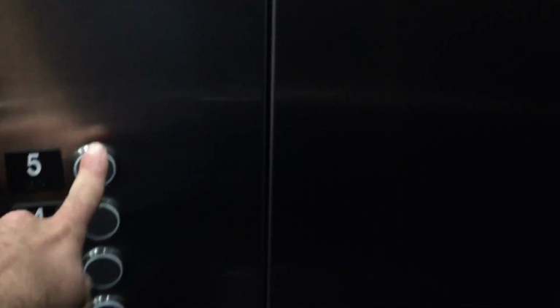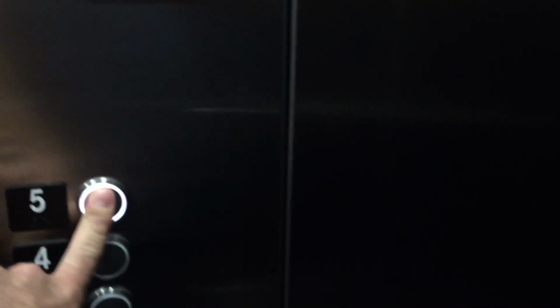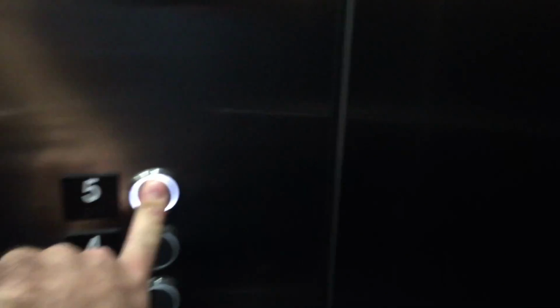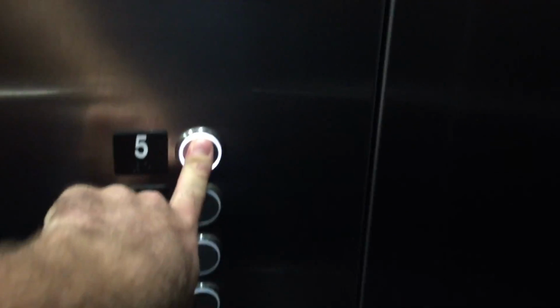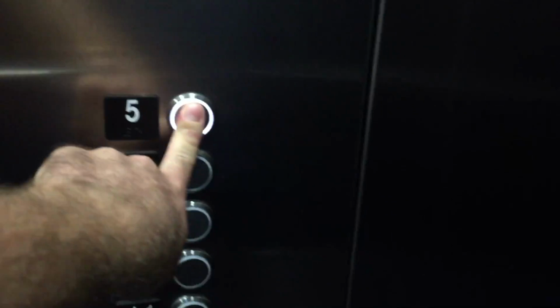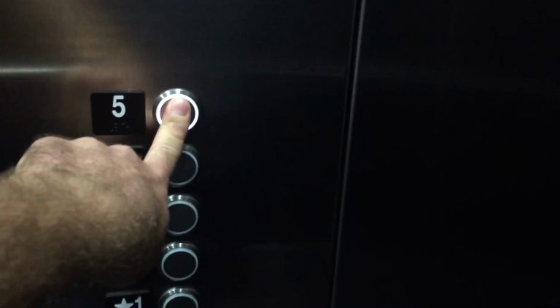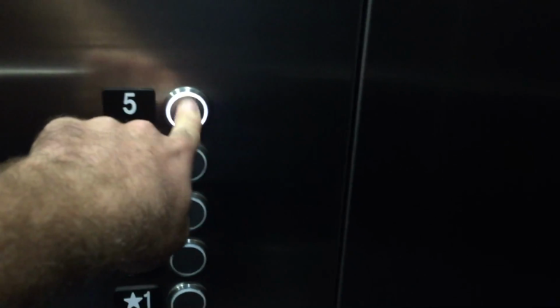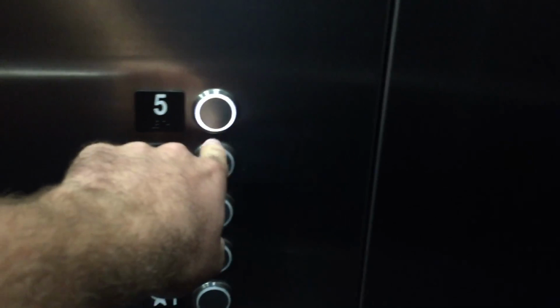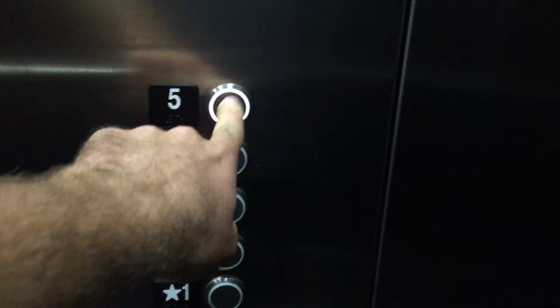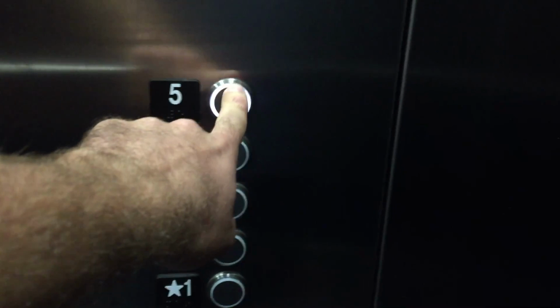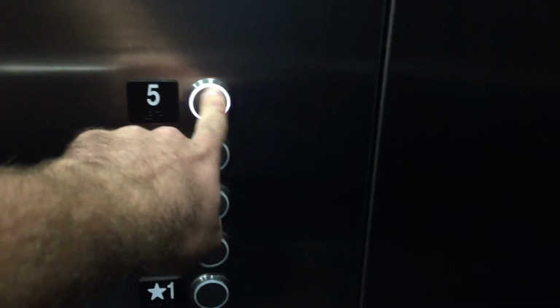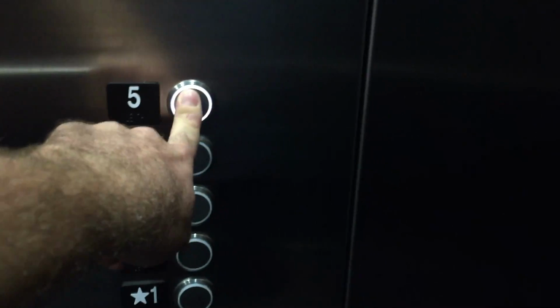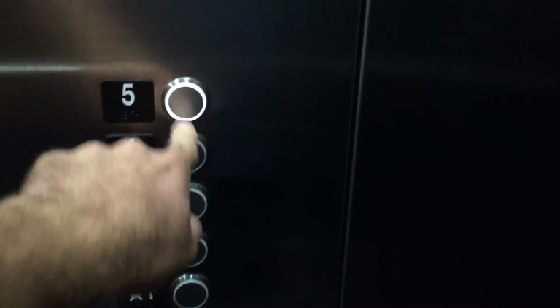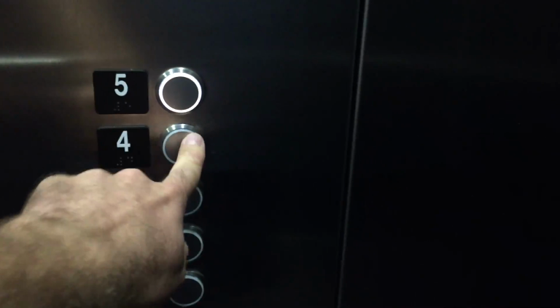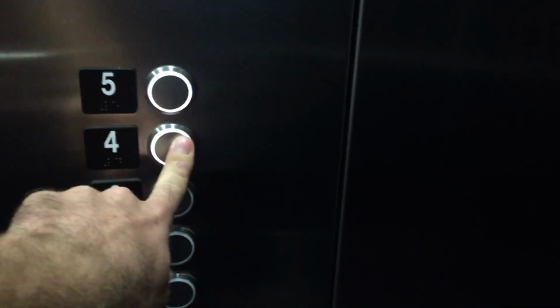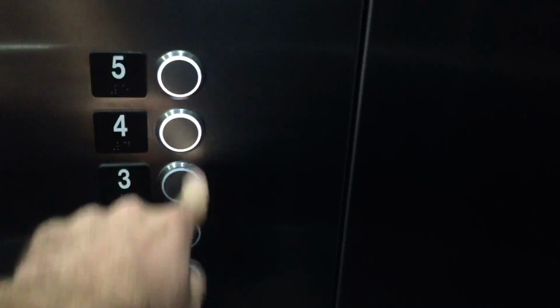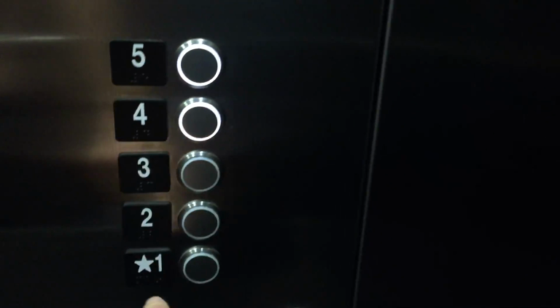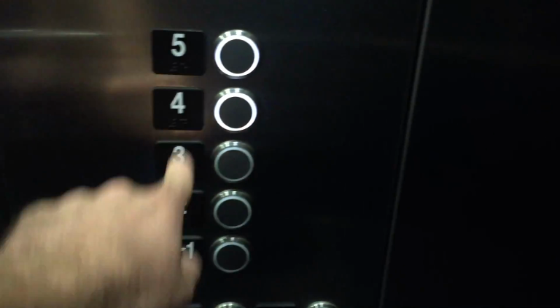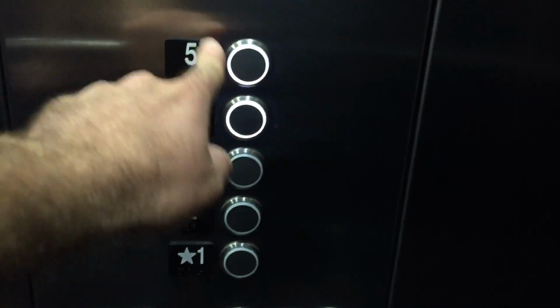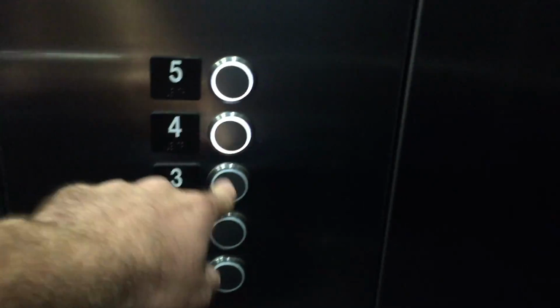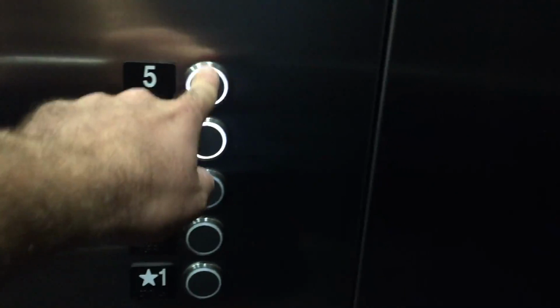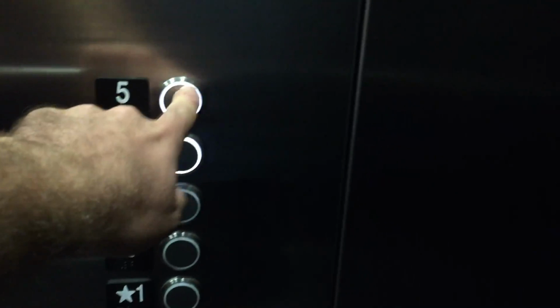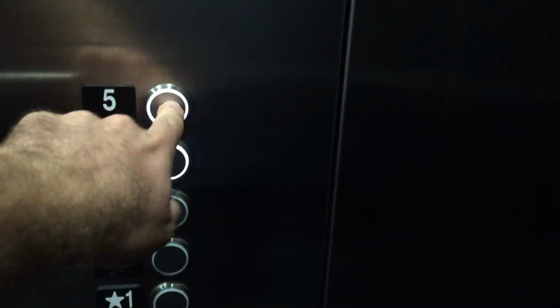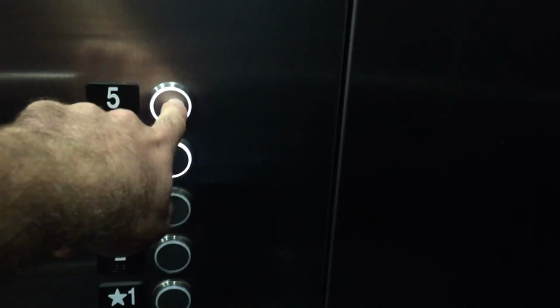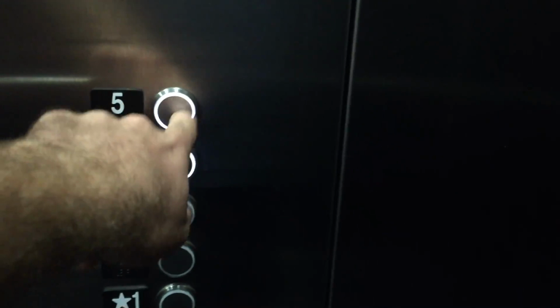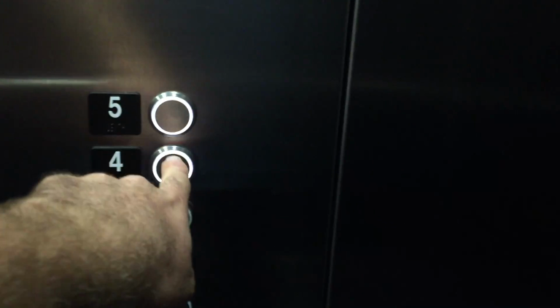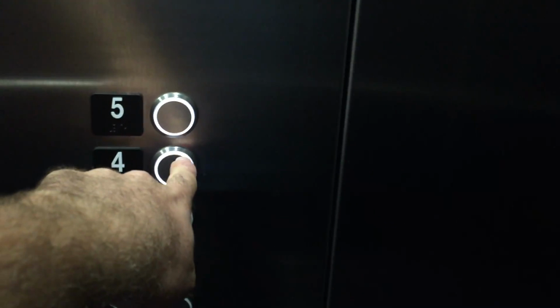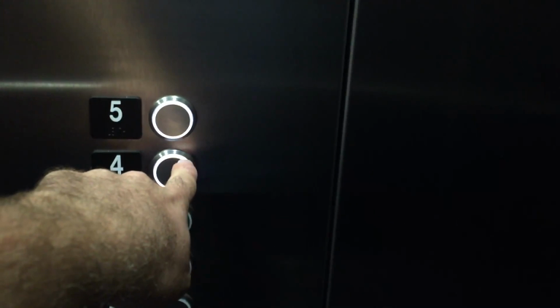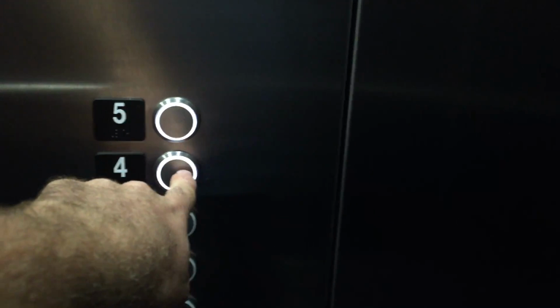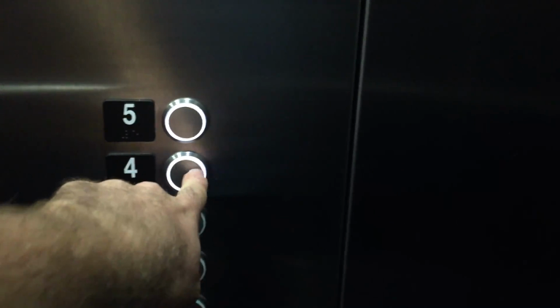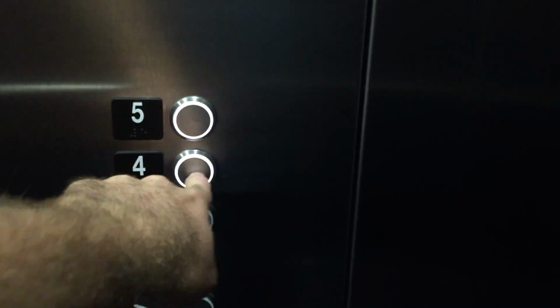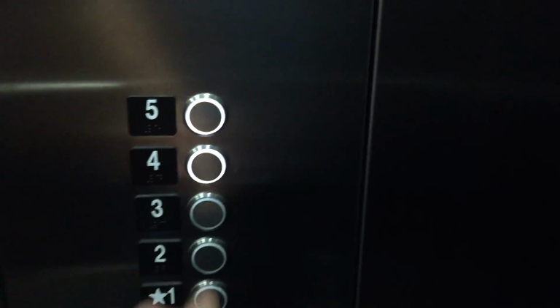Let's go up to five. Which floor do you like? Four, please. Four? Okay. Going to four? Yeah. Okay.